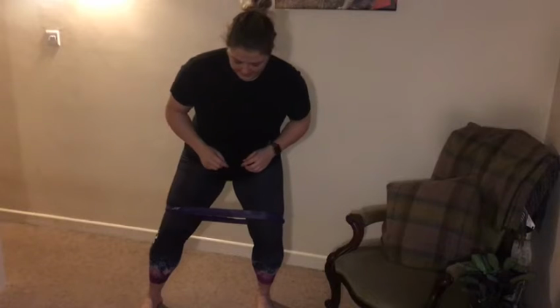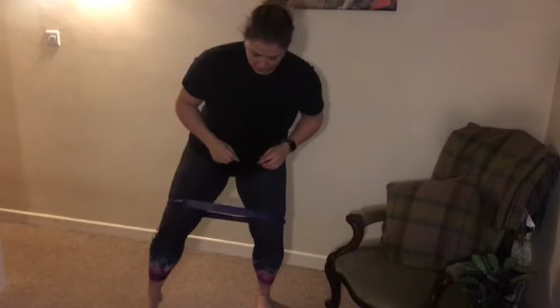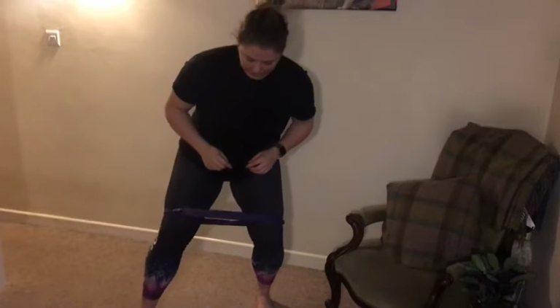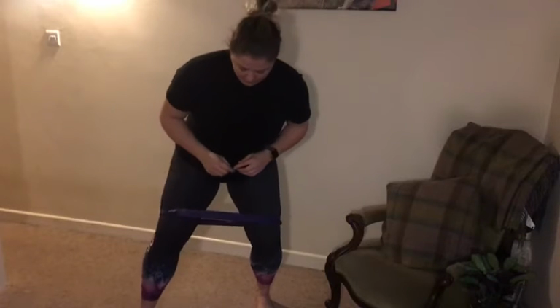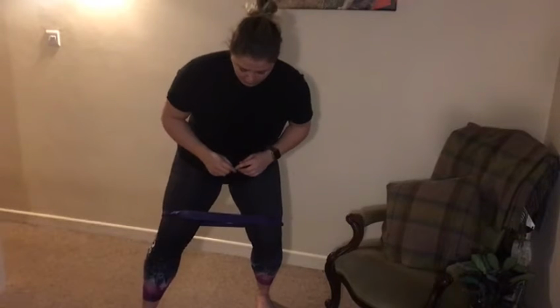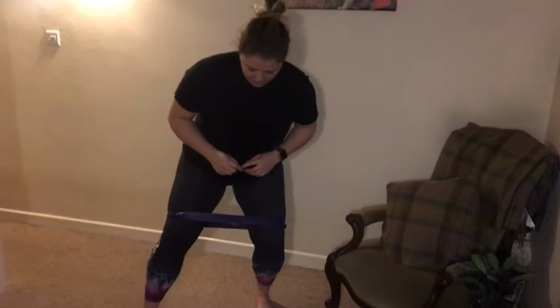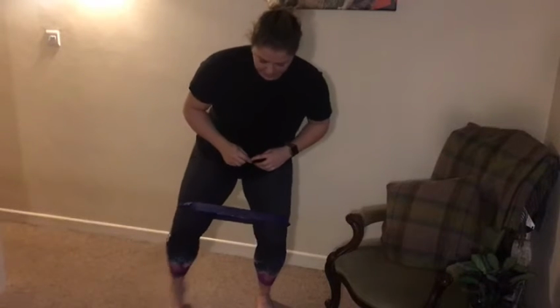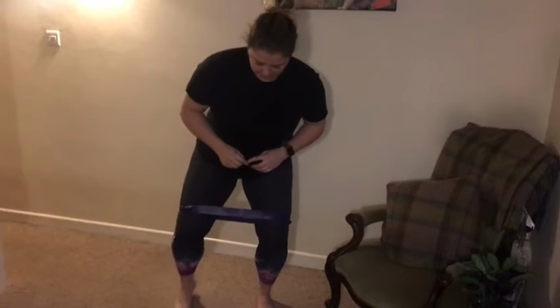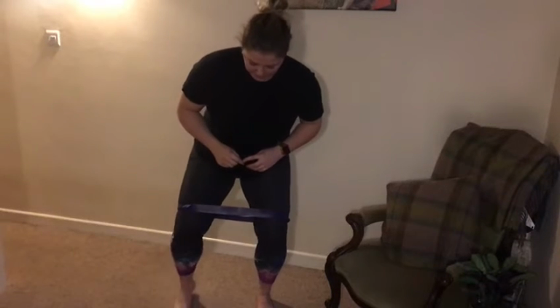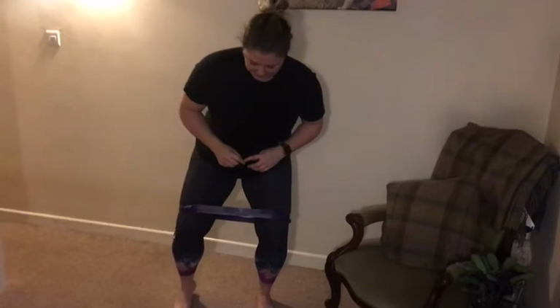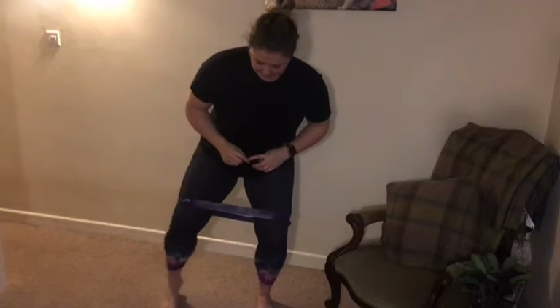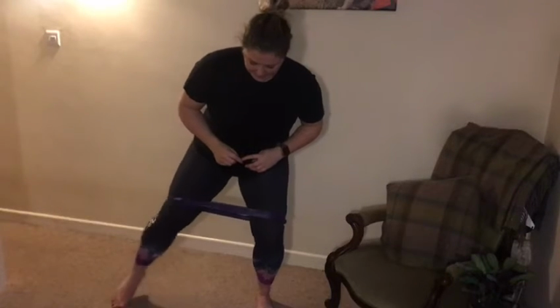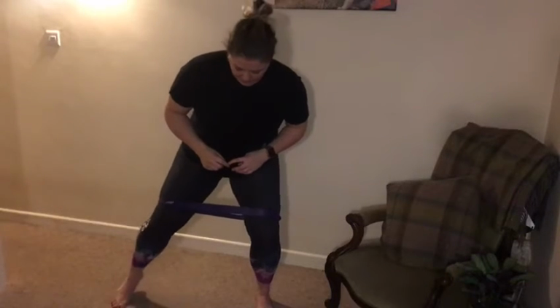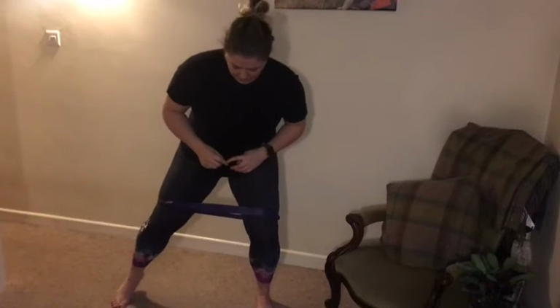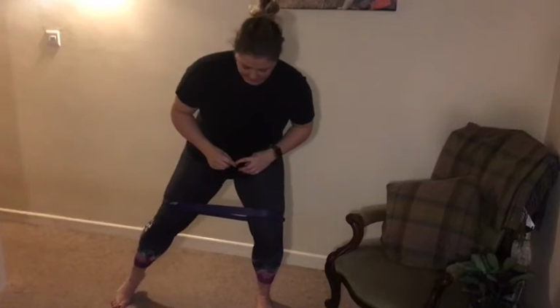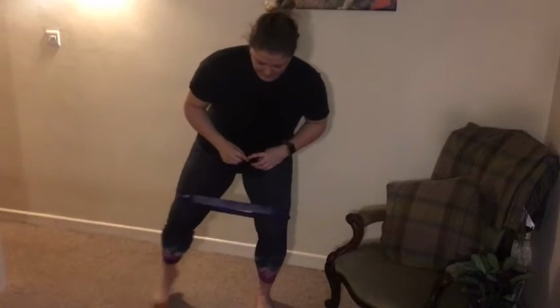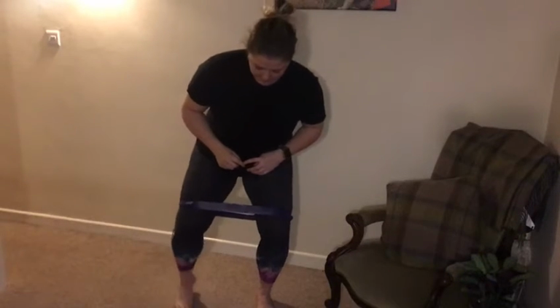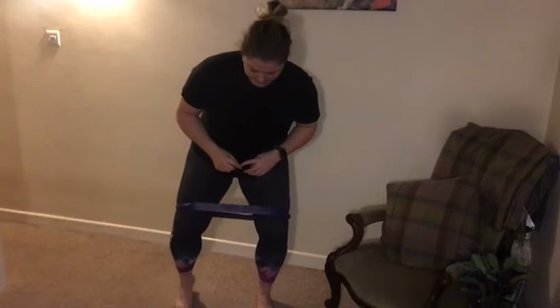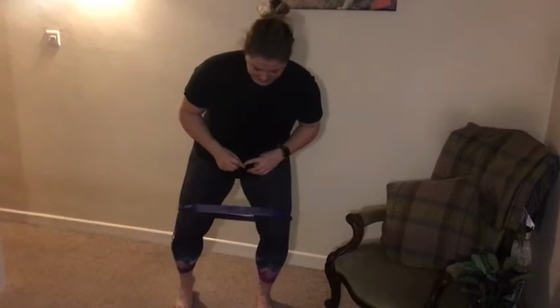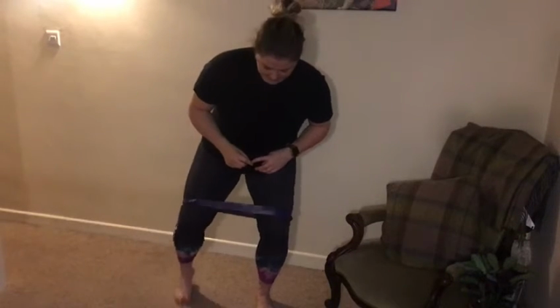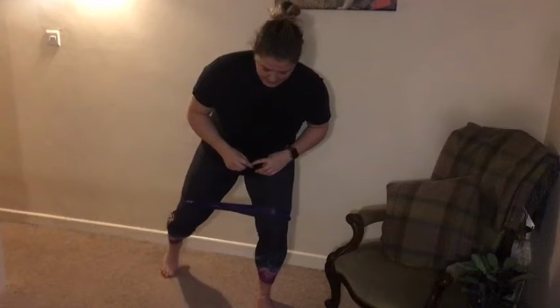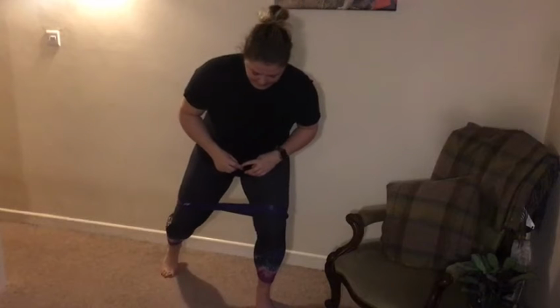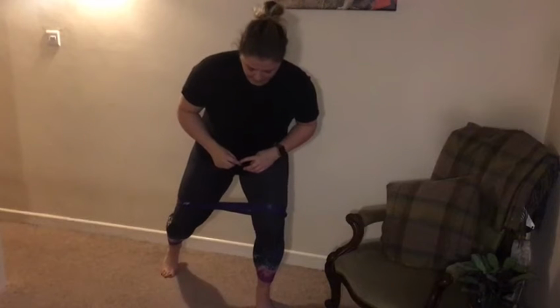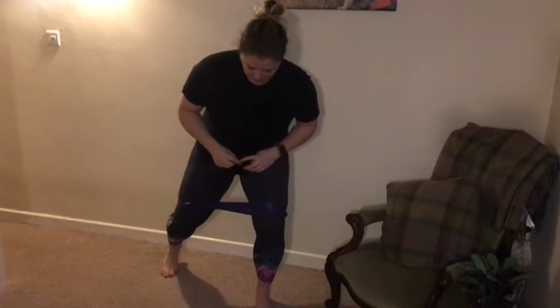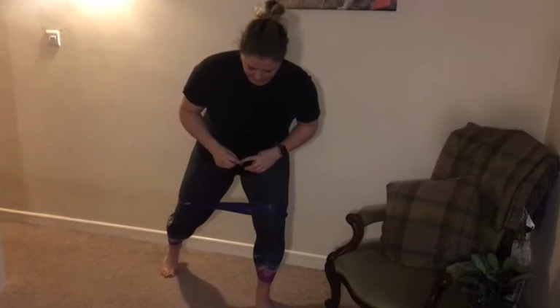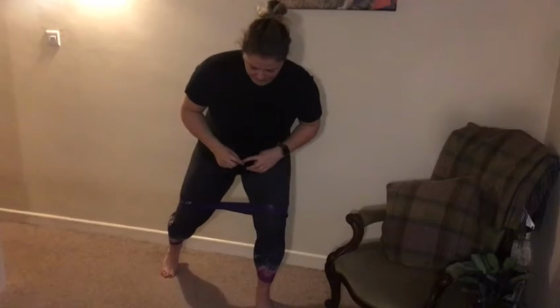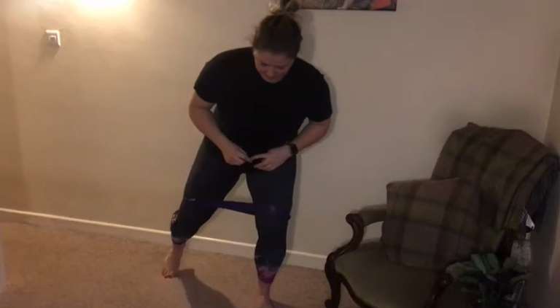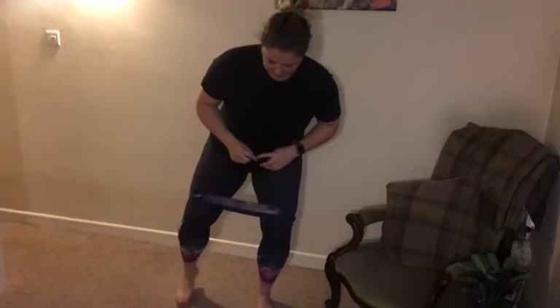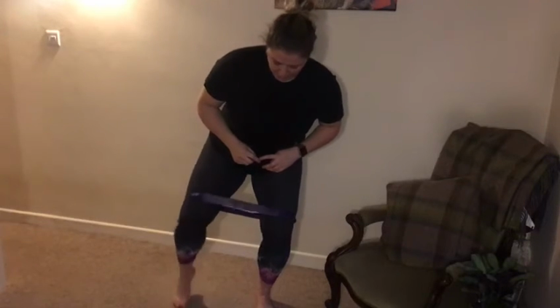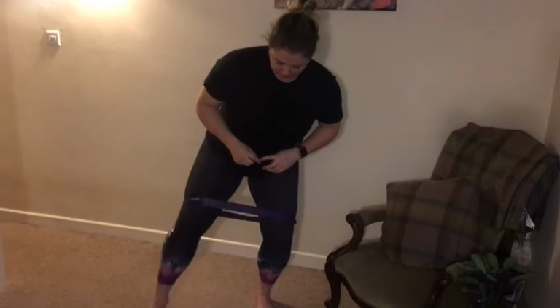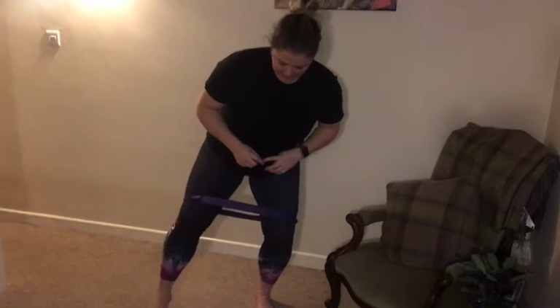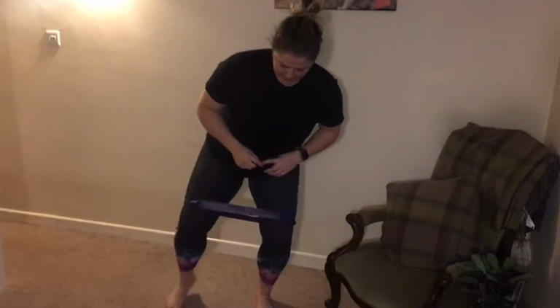Diagonal forwards, come back in, out to the side, back in, diagonal backwards — and then you'll pick the pace up.